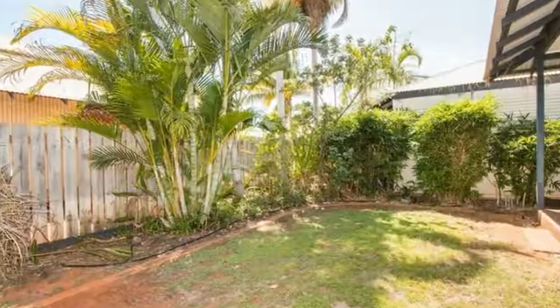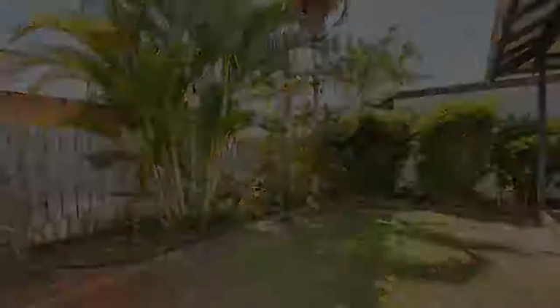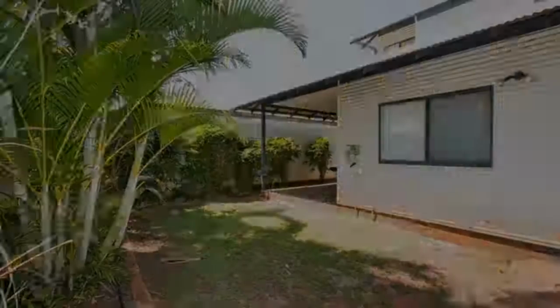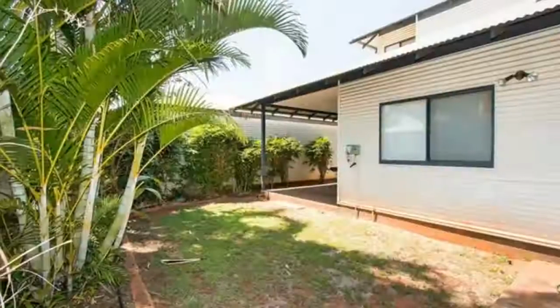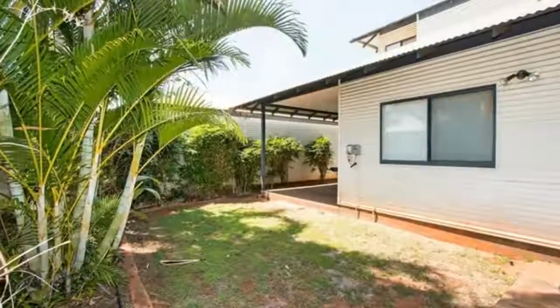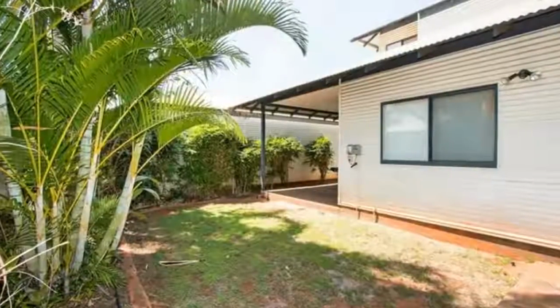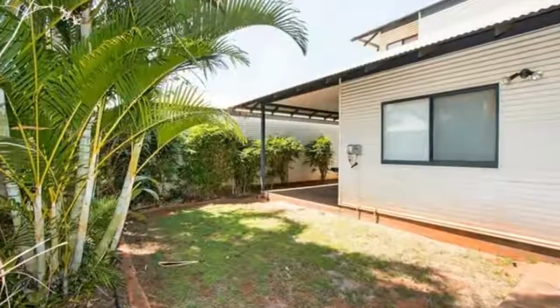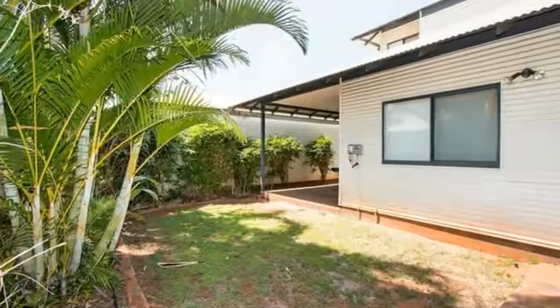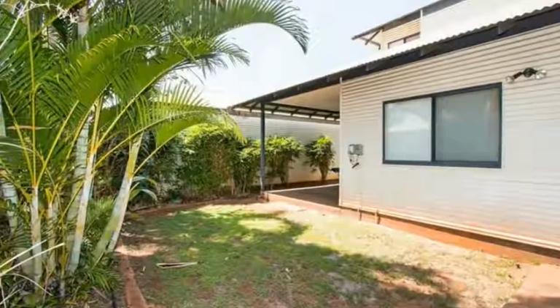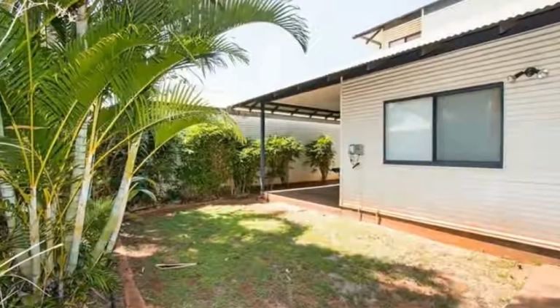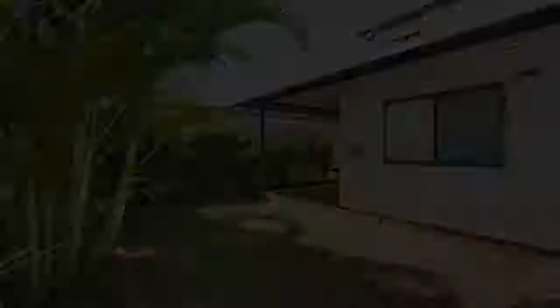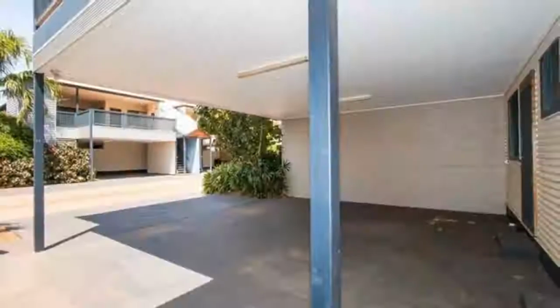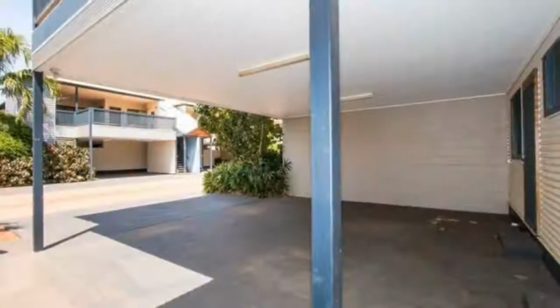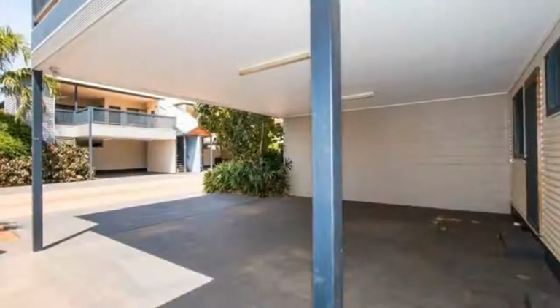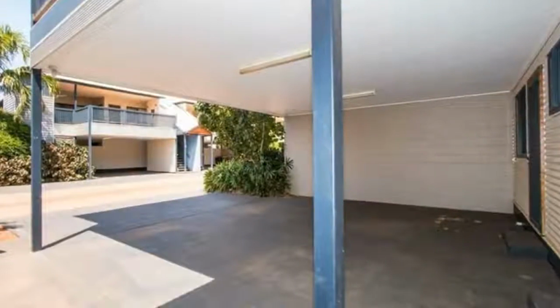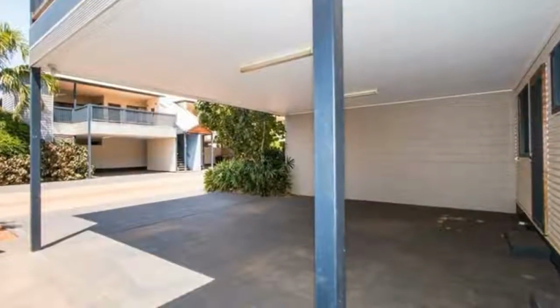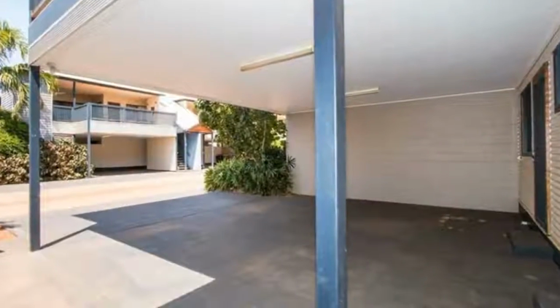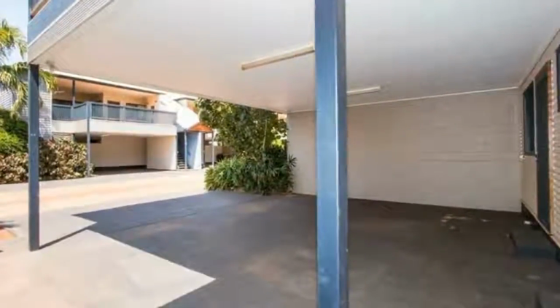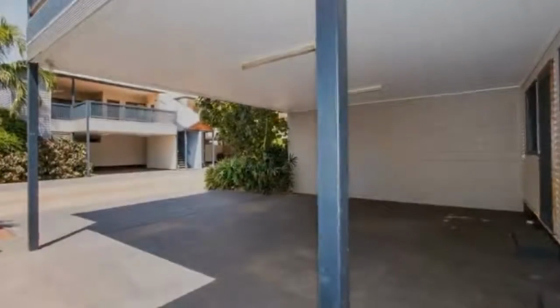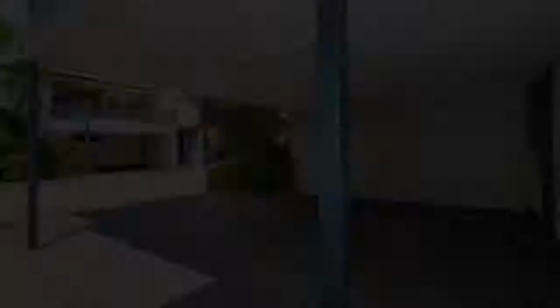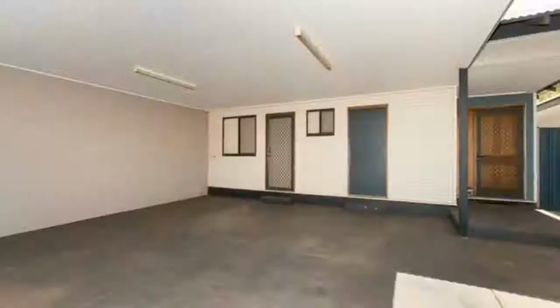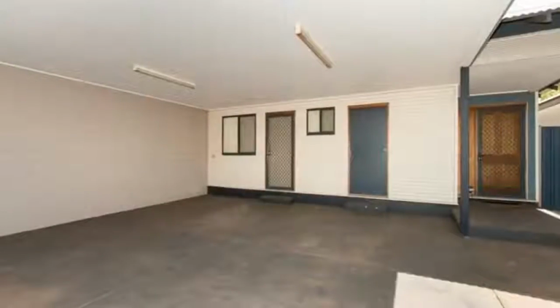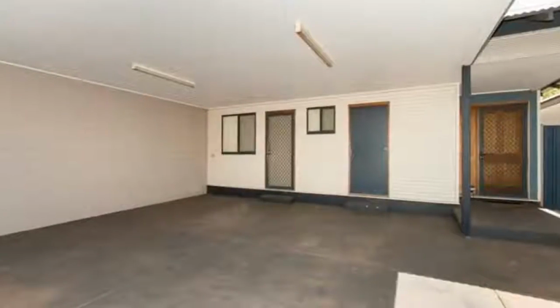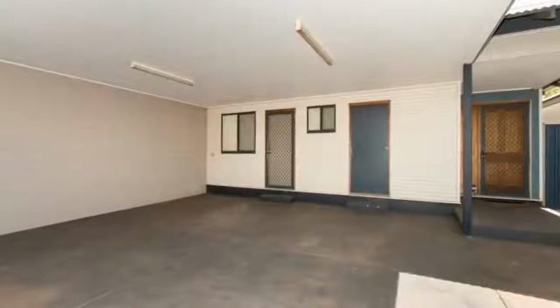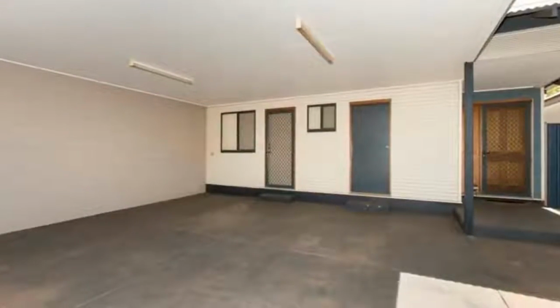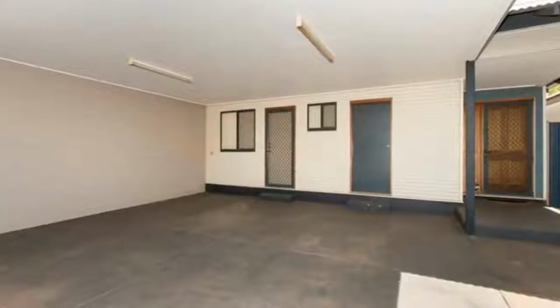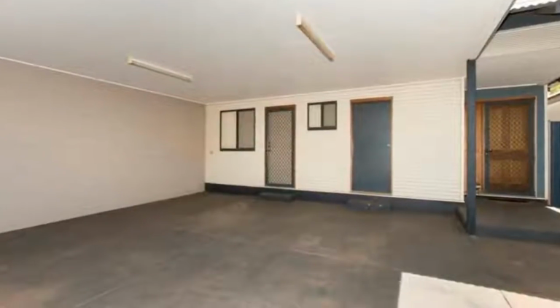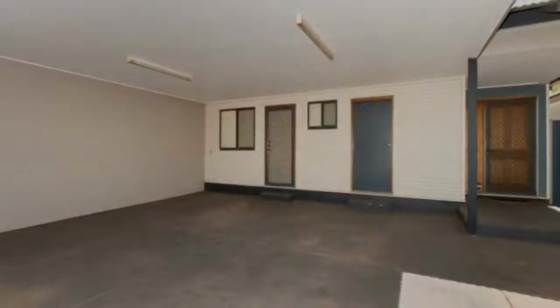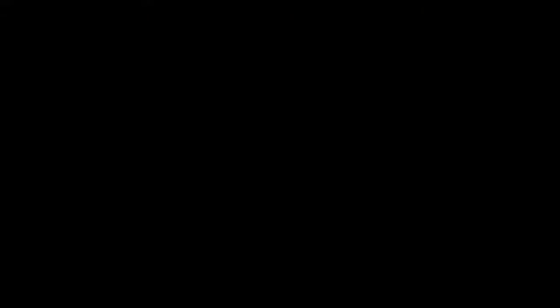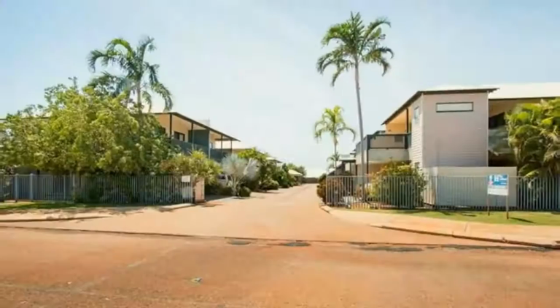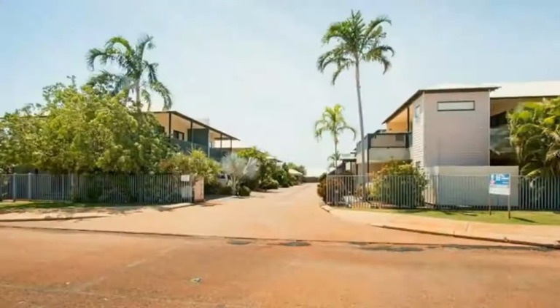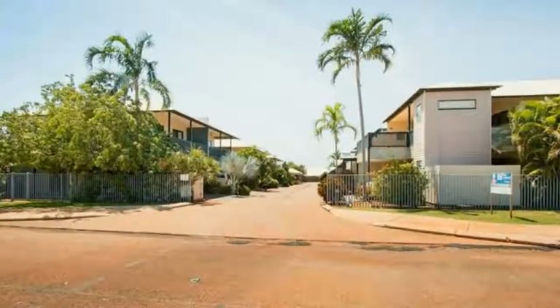Boasting an ideal outdoor alfresco and being centrally located in popular Roebuck Estate, what more could you ask for?